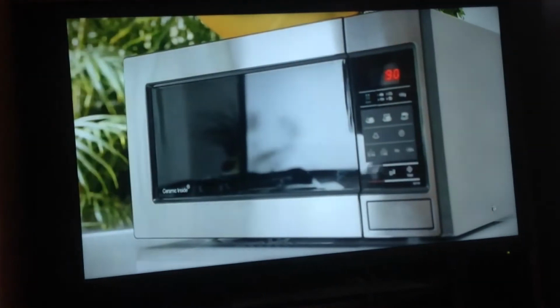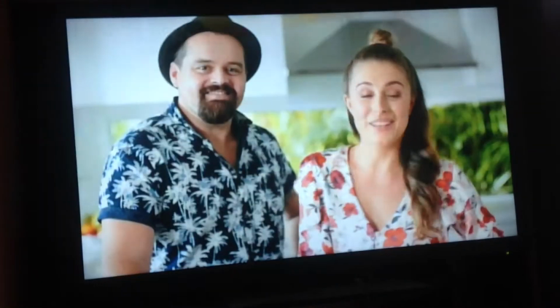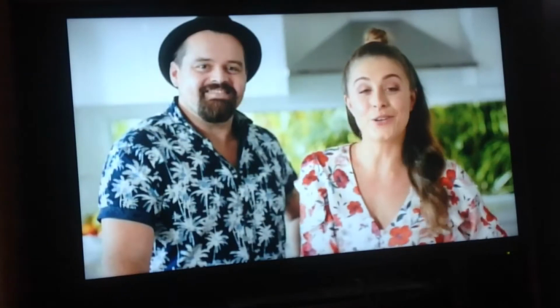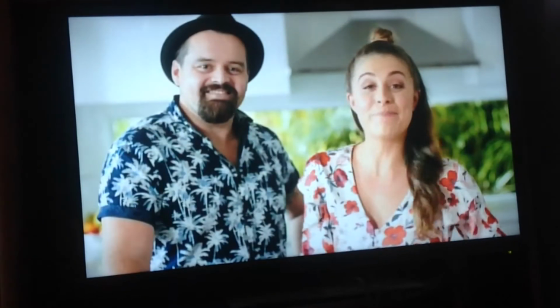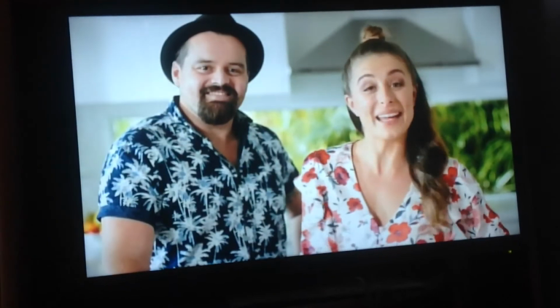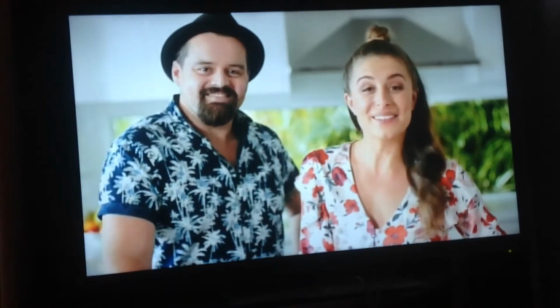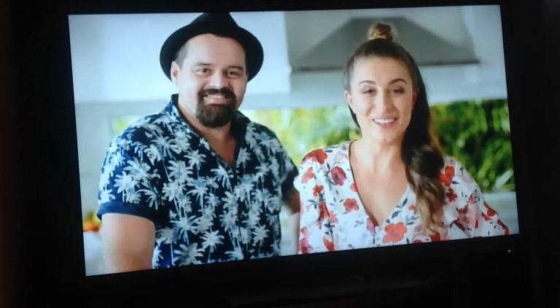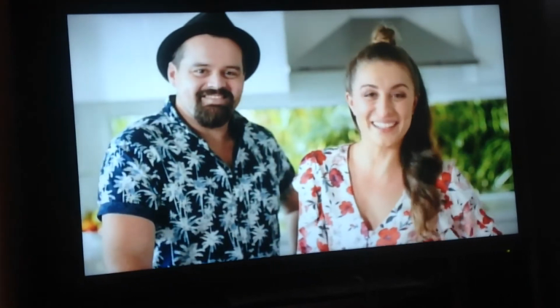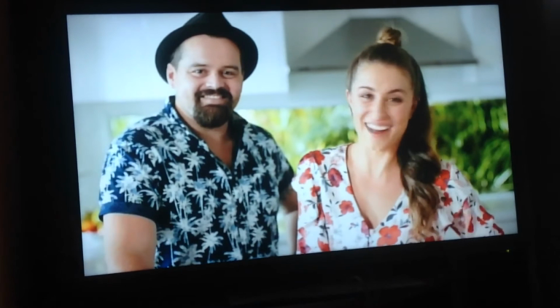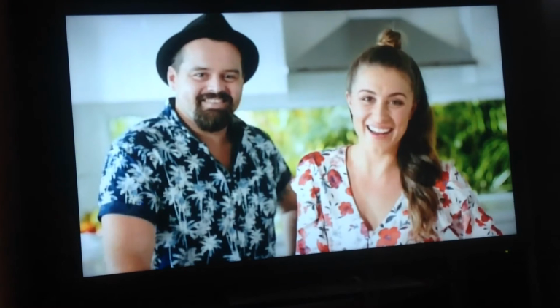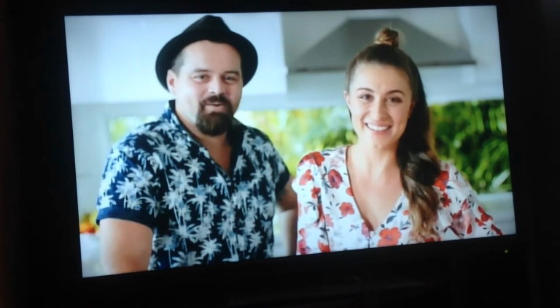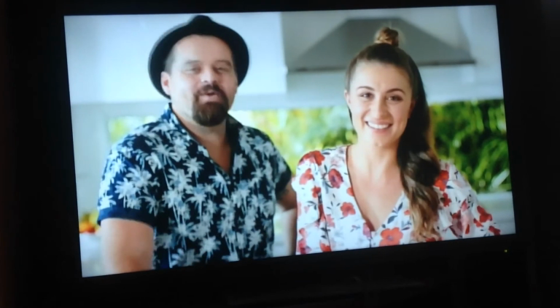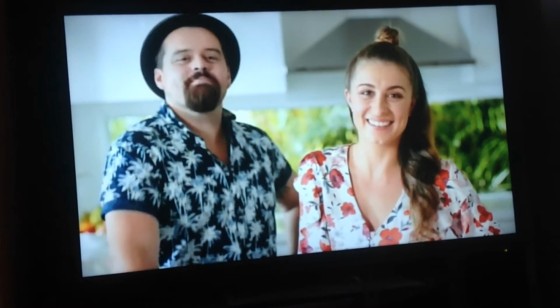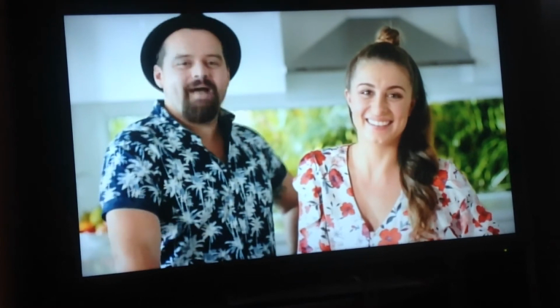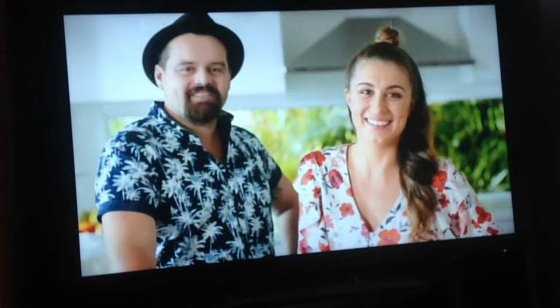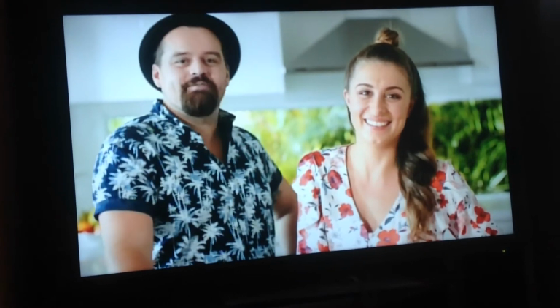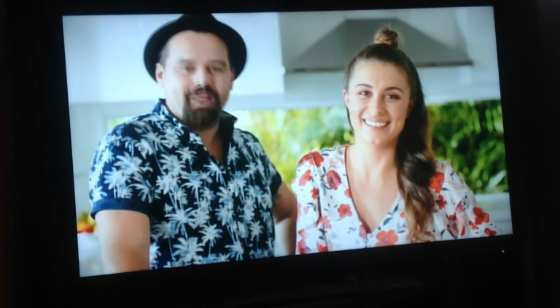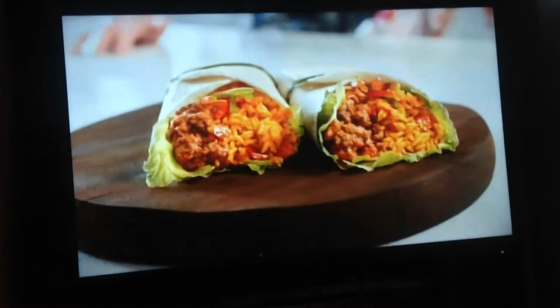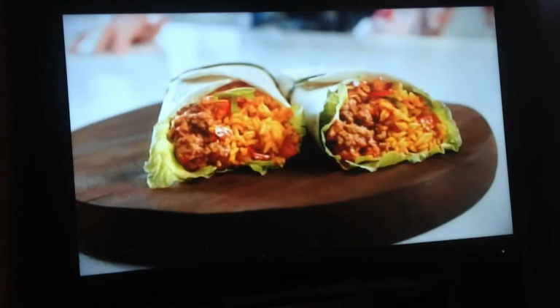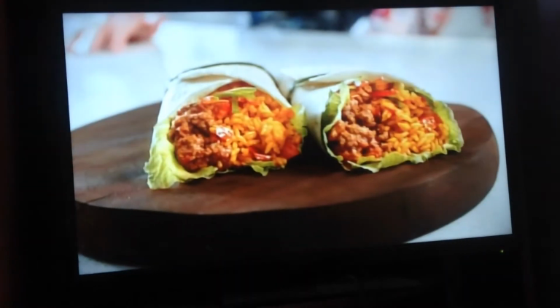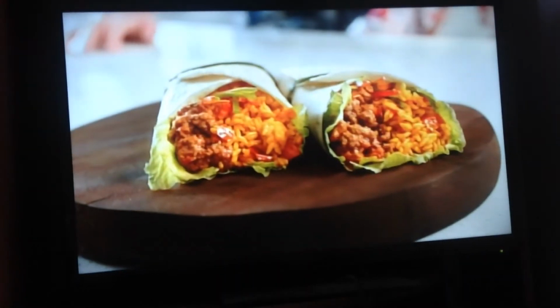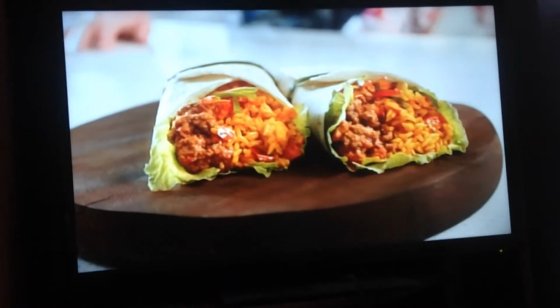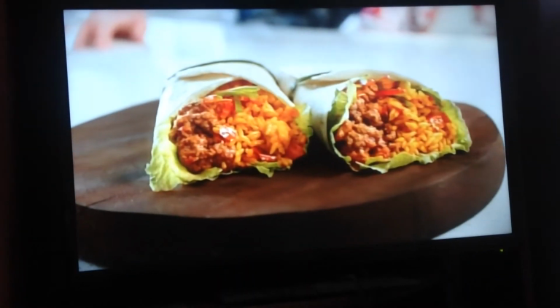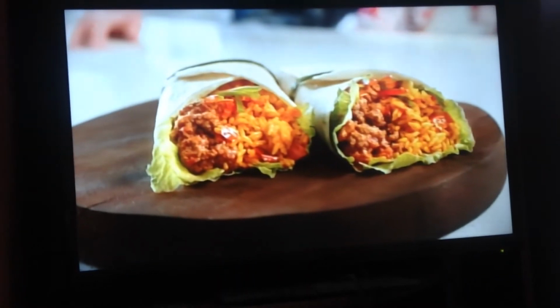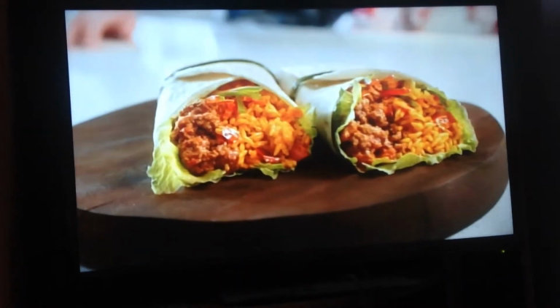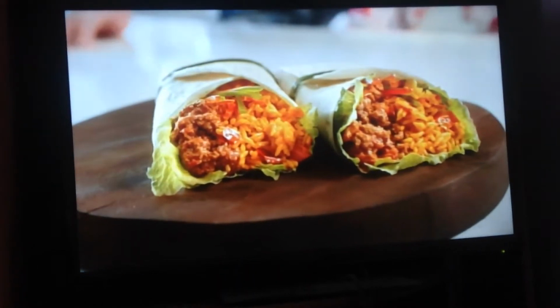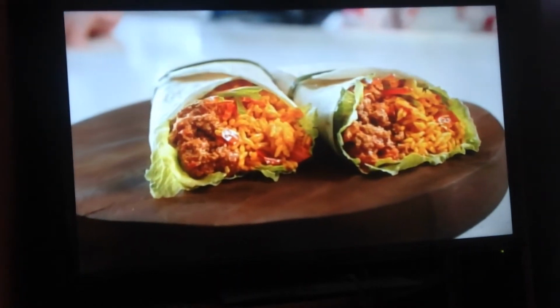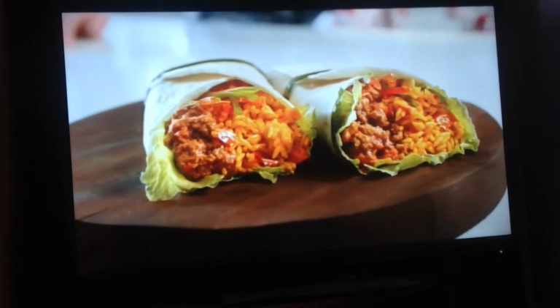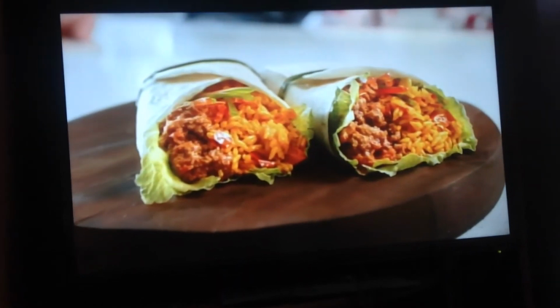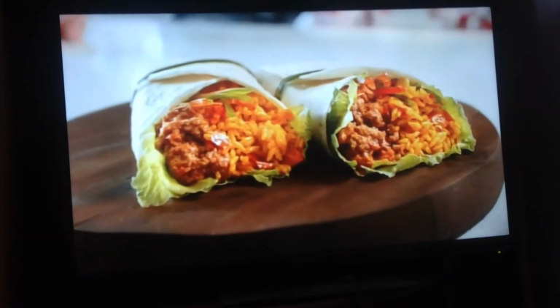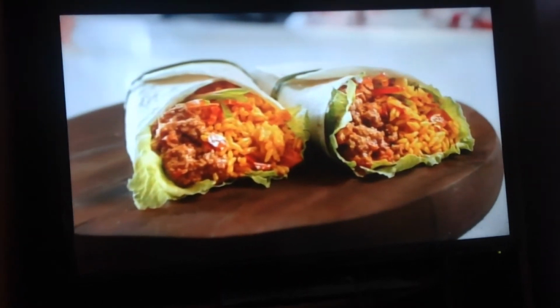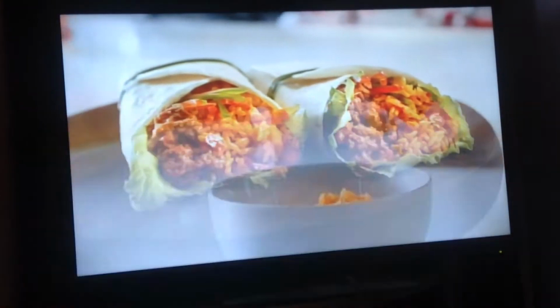Enjoy the best quality rice with maximum flavour. The hard work is done for you.